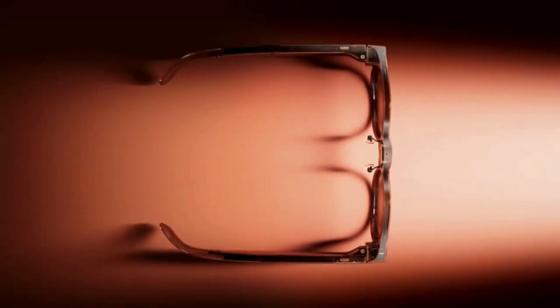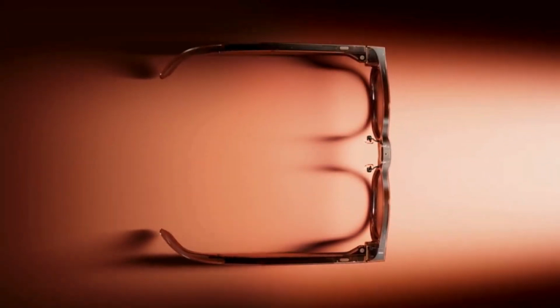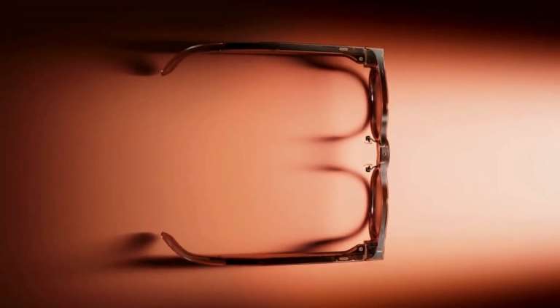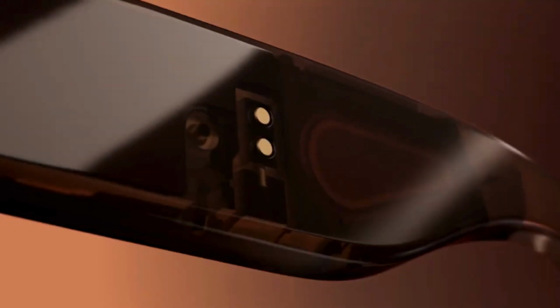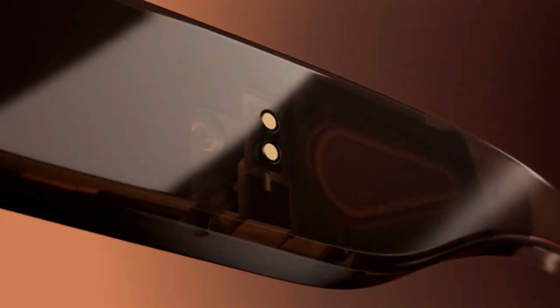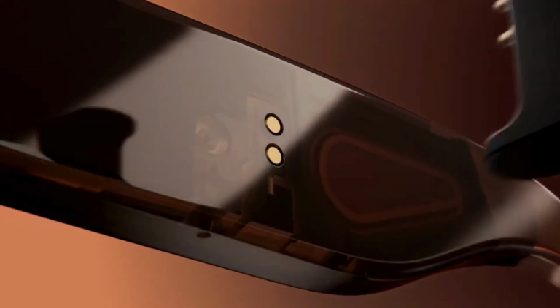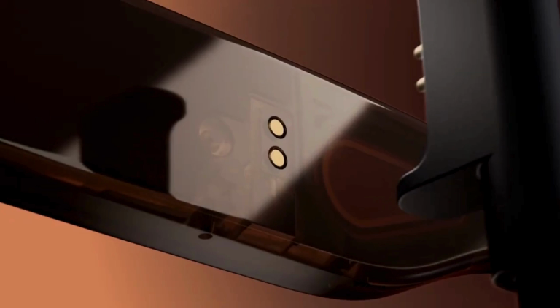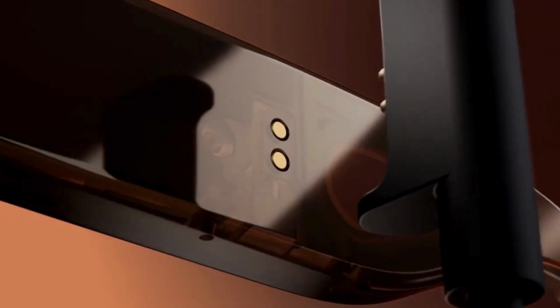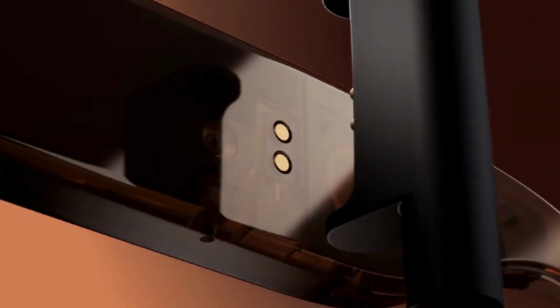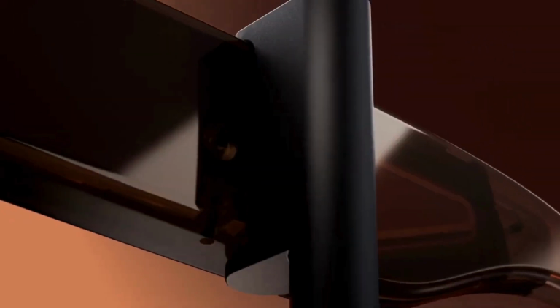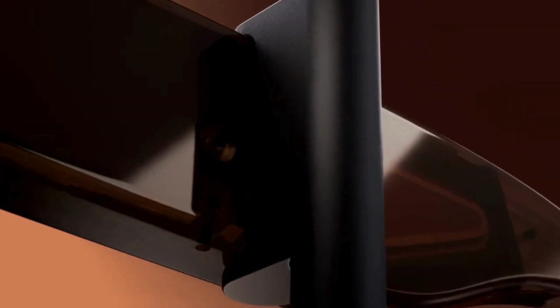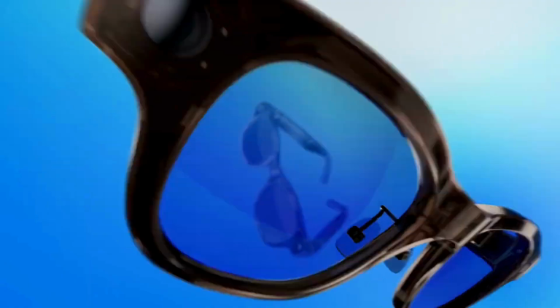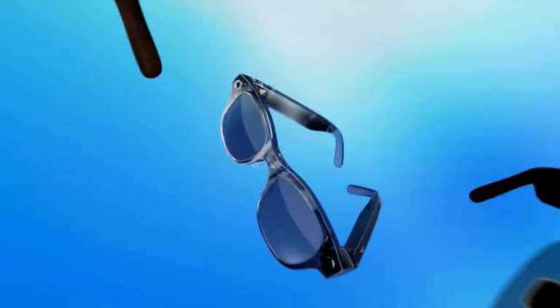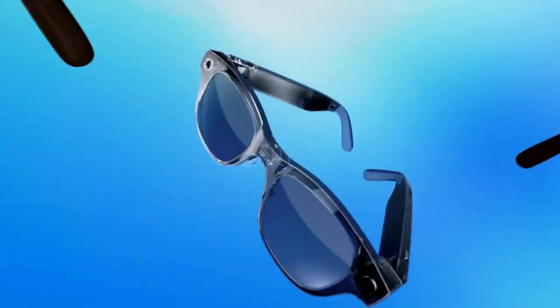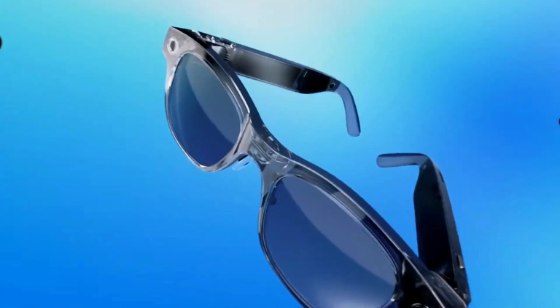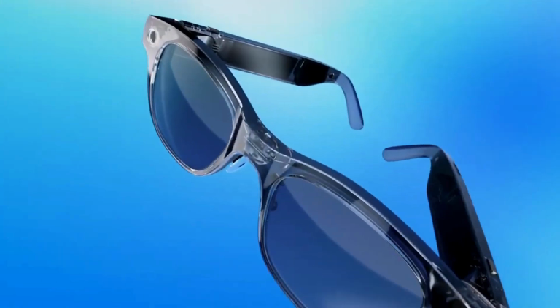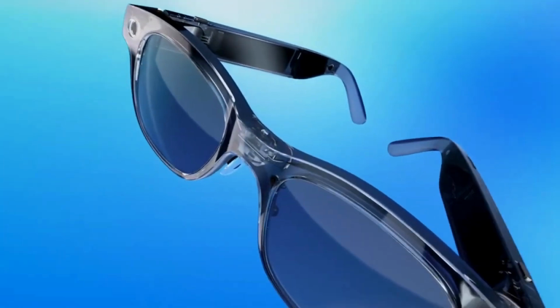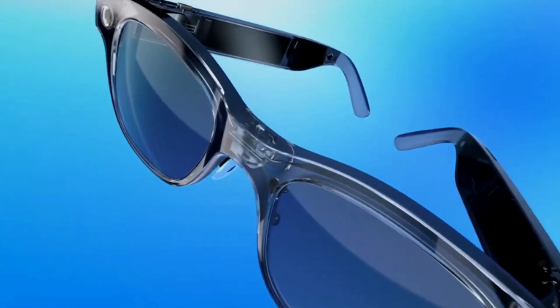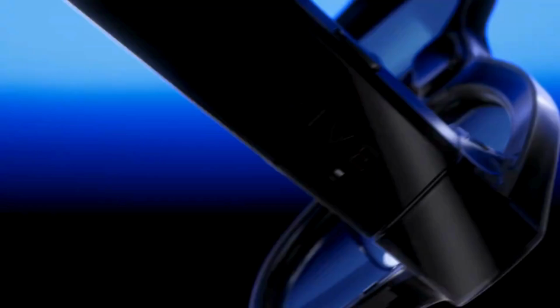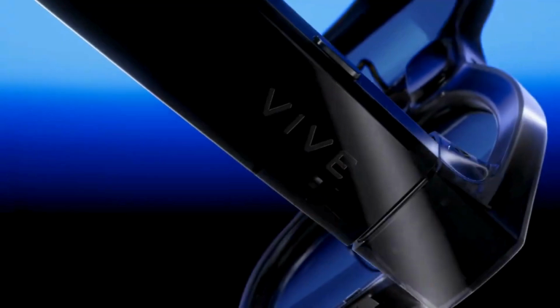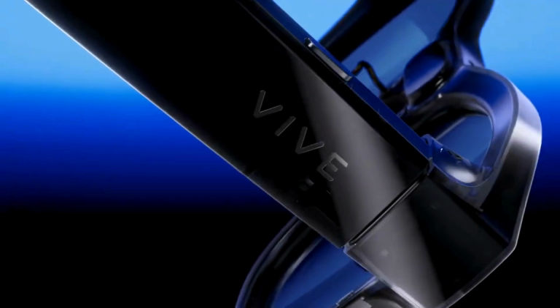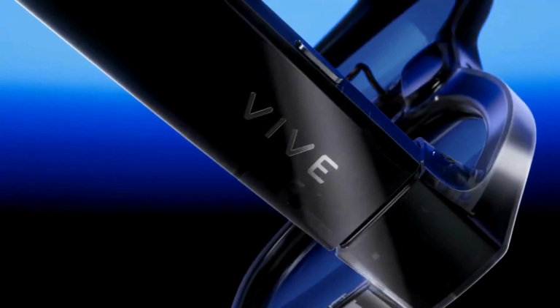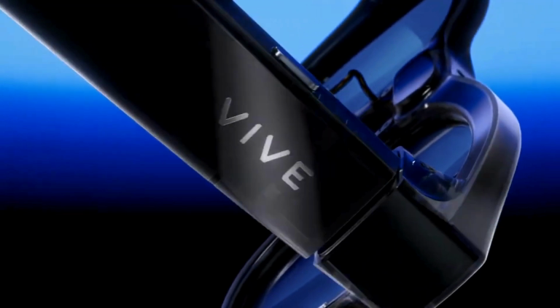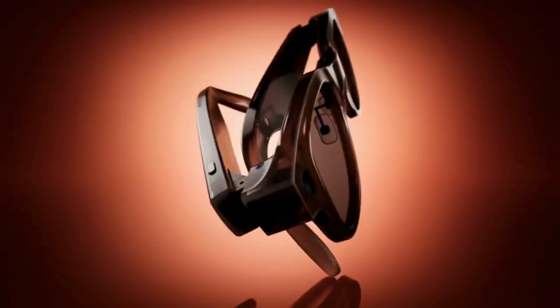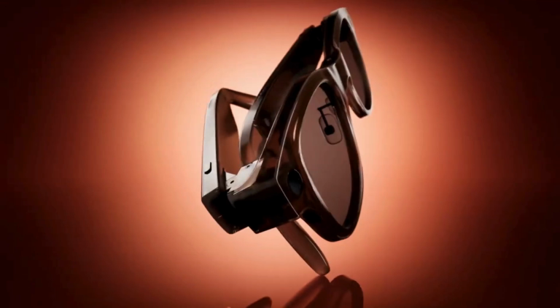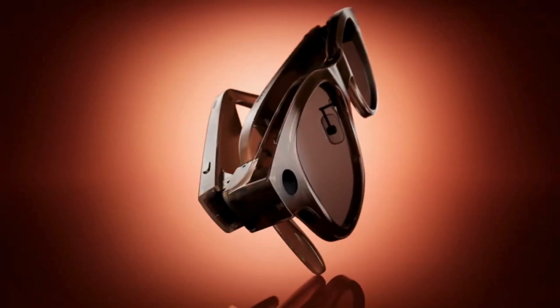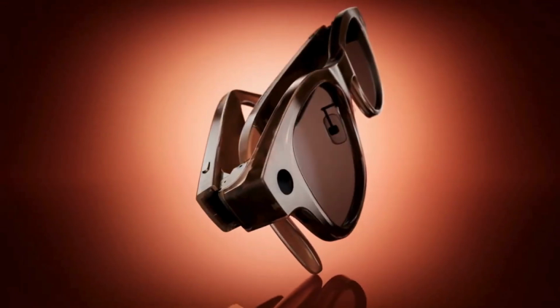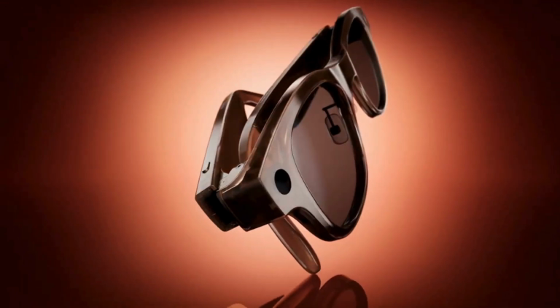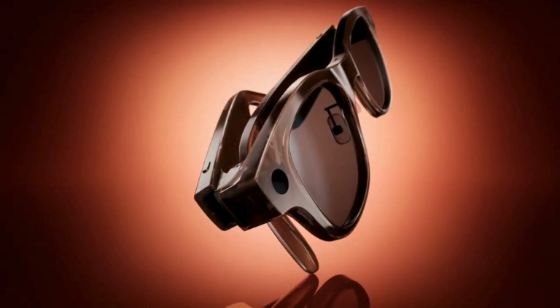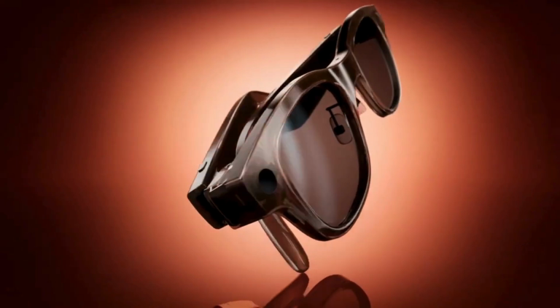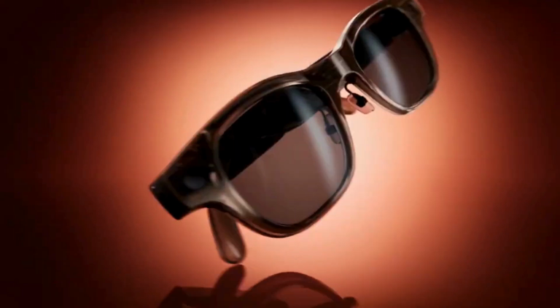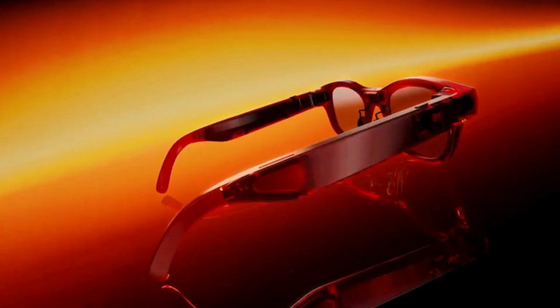Charging is just as smooth thanks to the easy magnetic charging port. Simply snap it into place, and your glasses are powered up in no time.